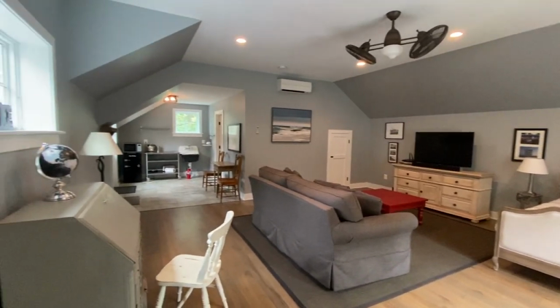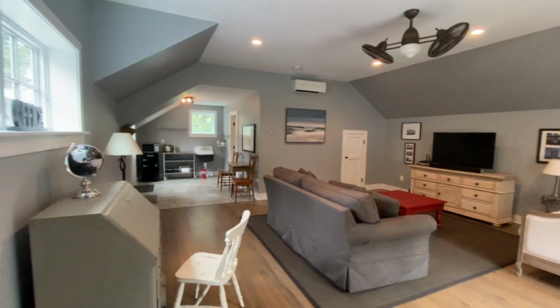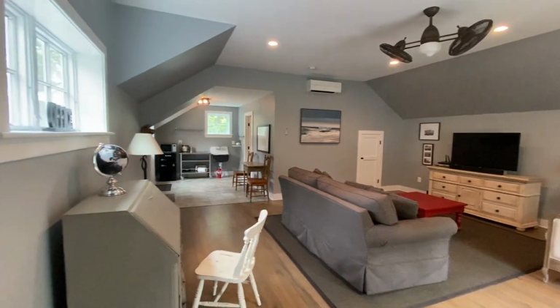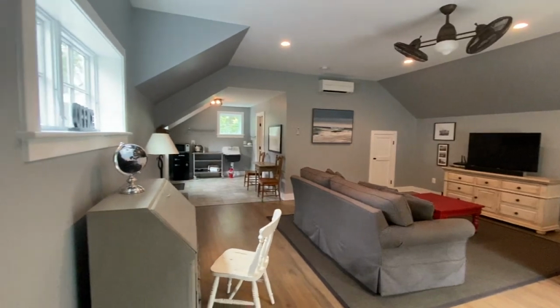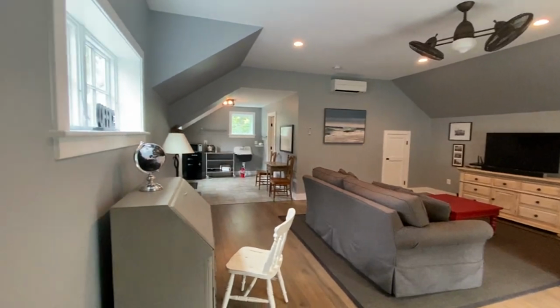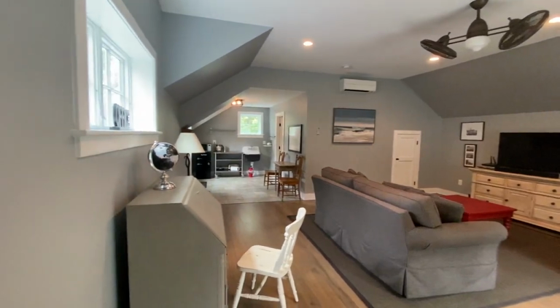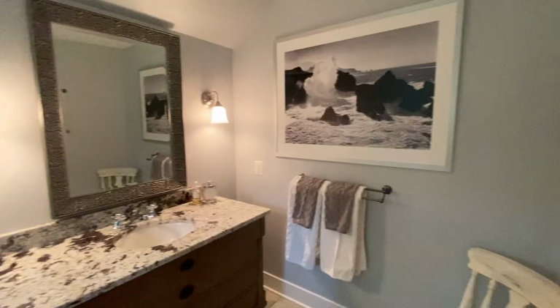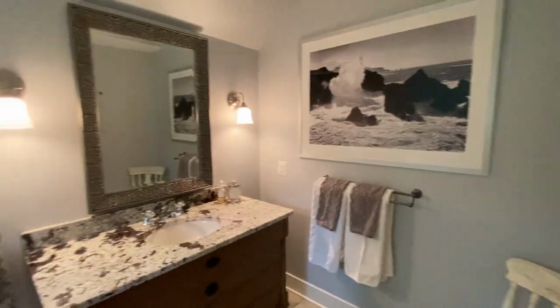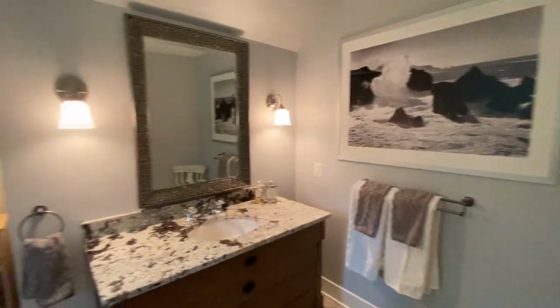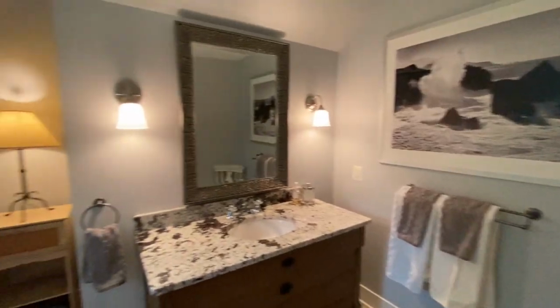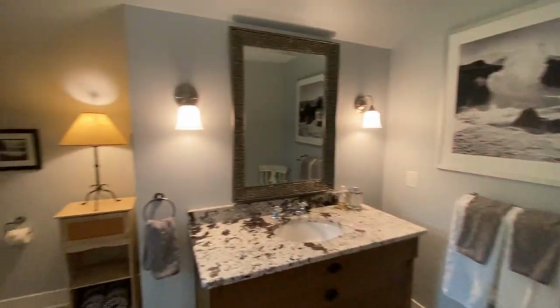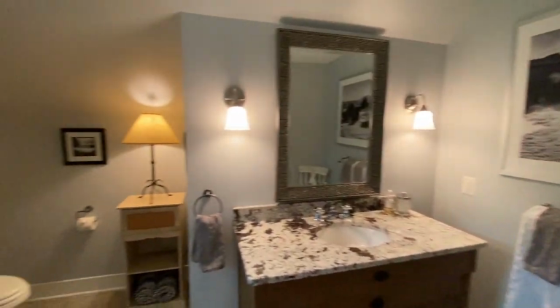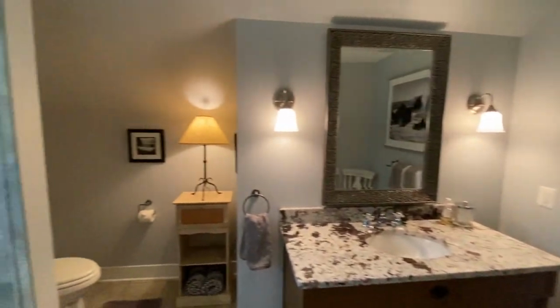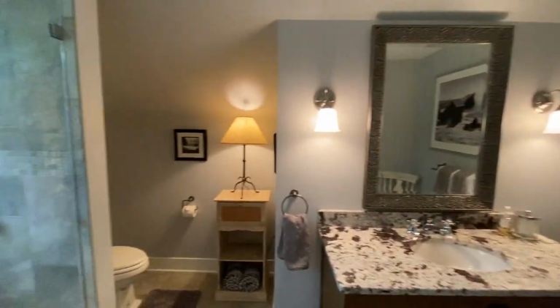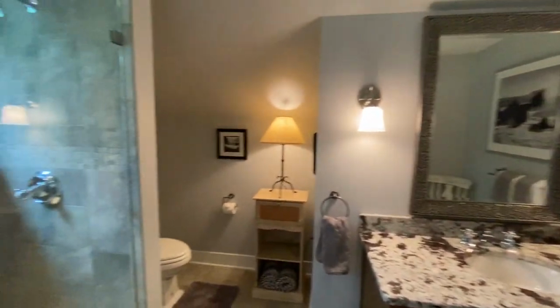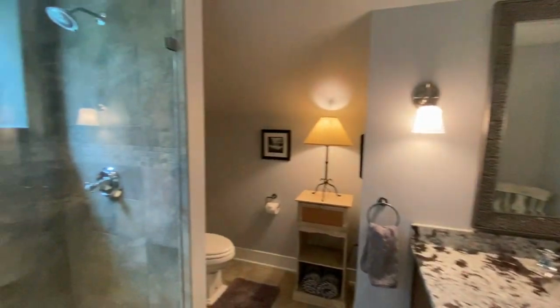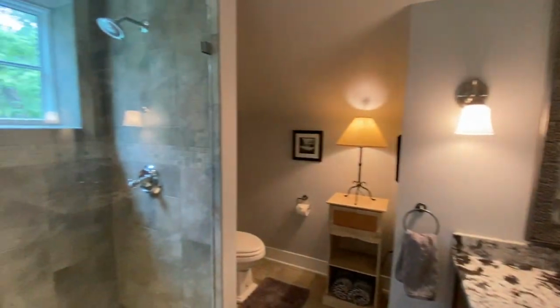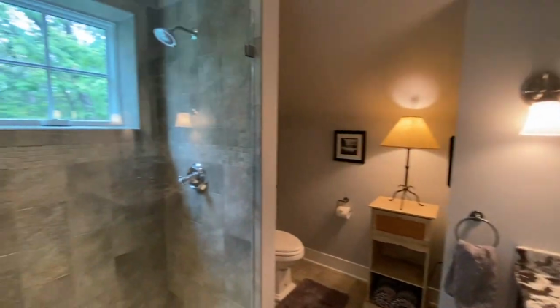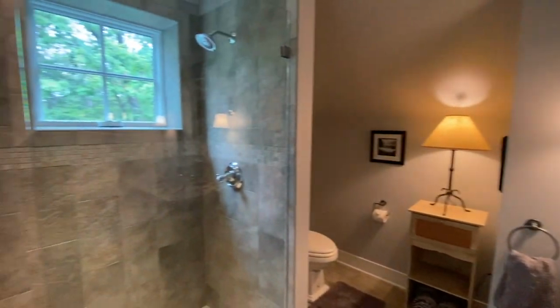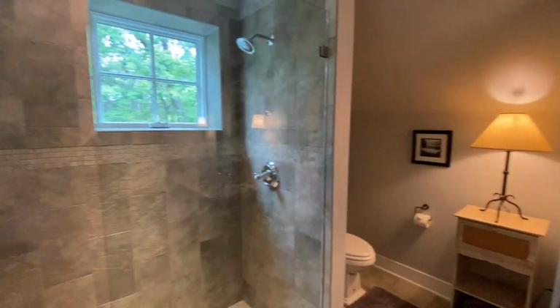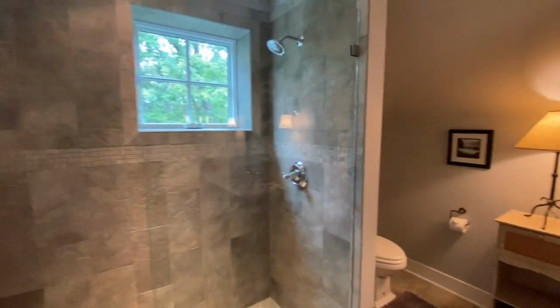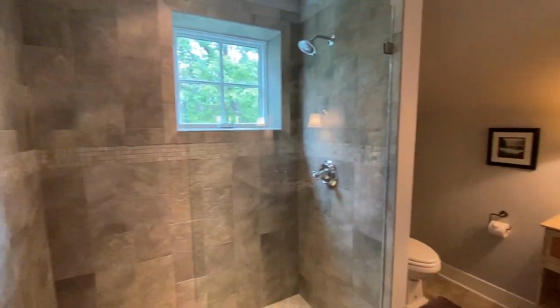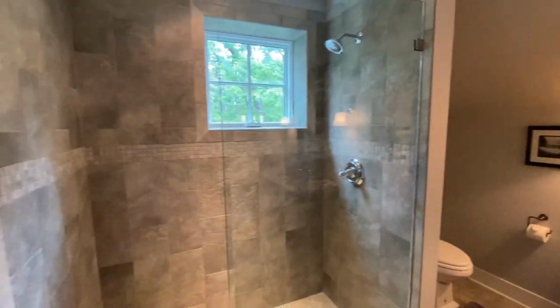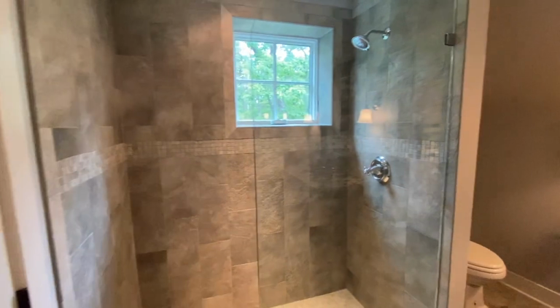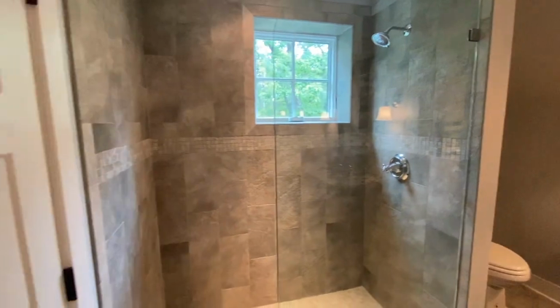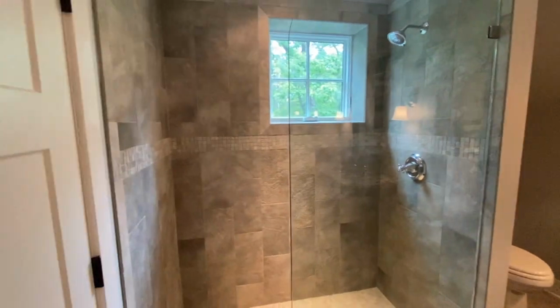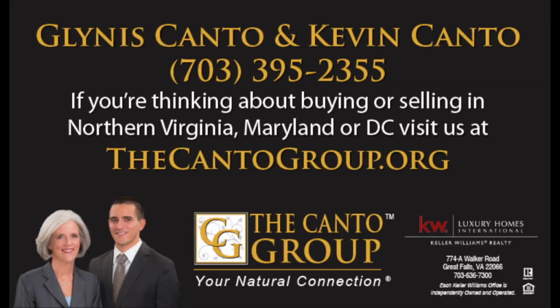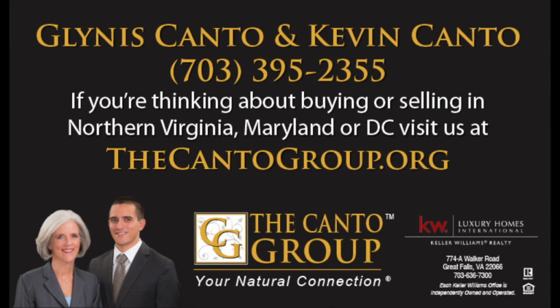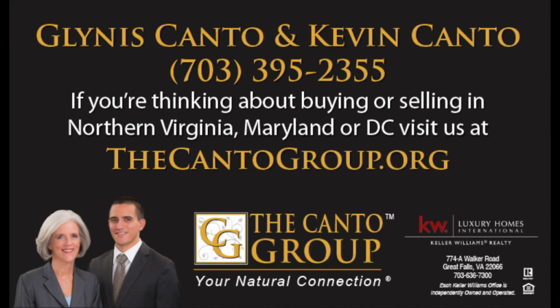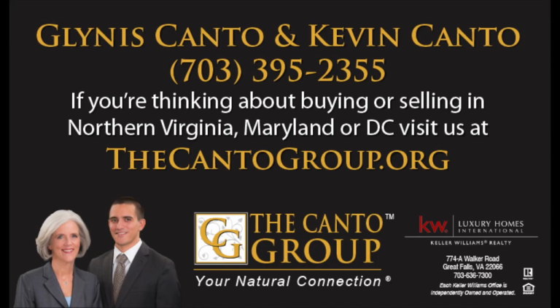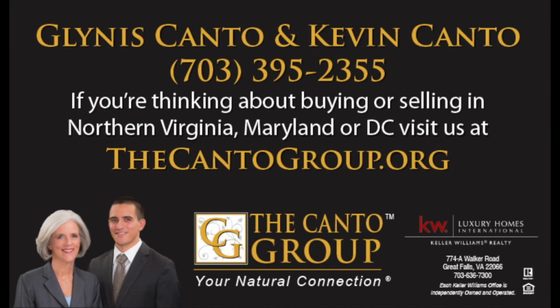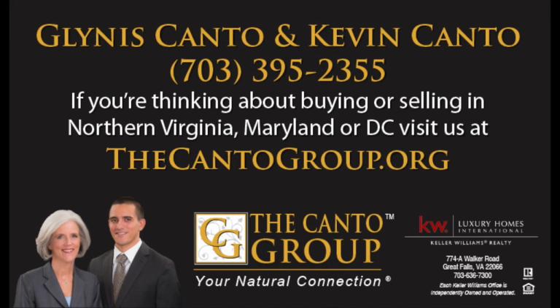We hope you enjoyed the tour of this one-of-a-kind home in Bluemont. If you would like to visit it in person, get in touch with us today at thecantogroup.org.